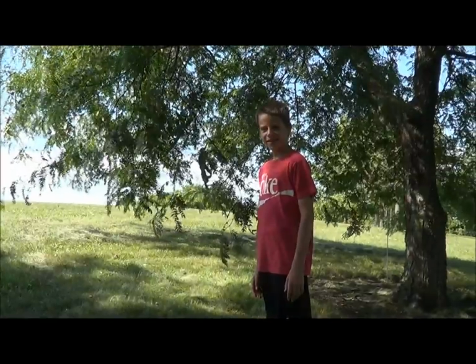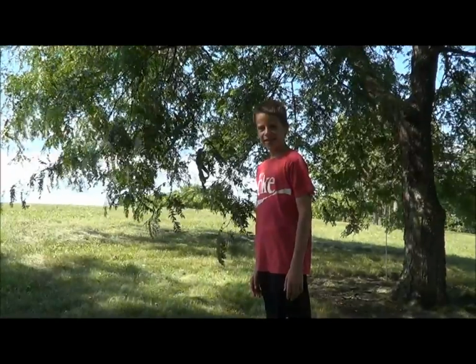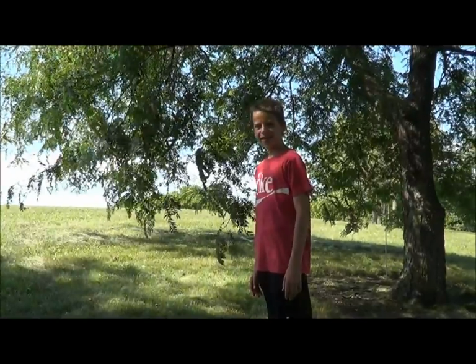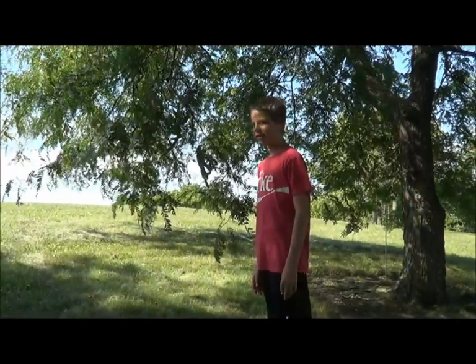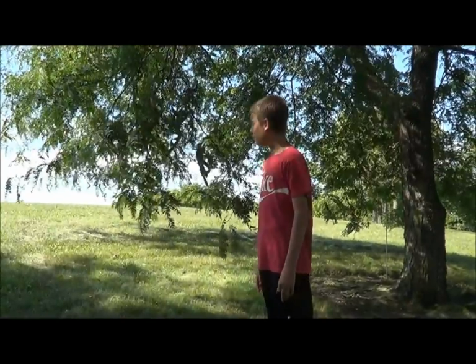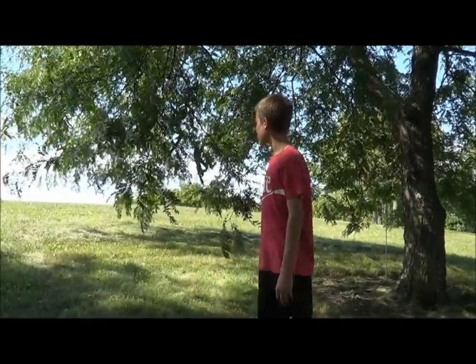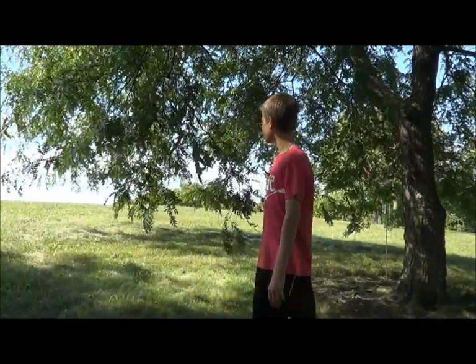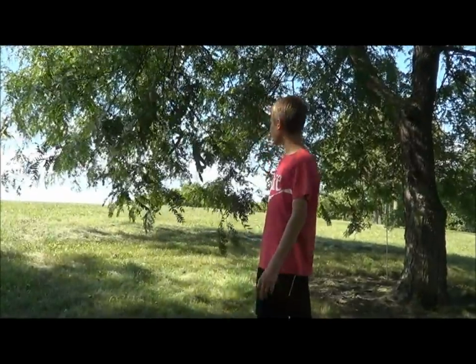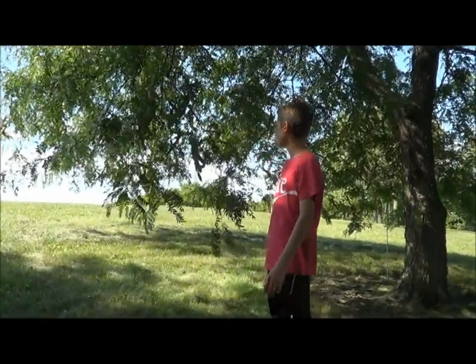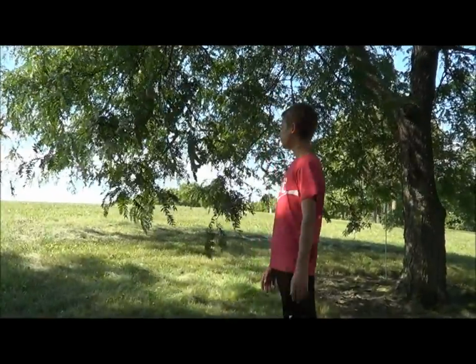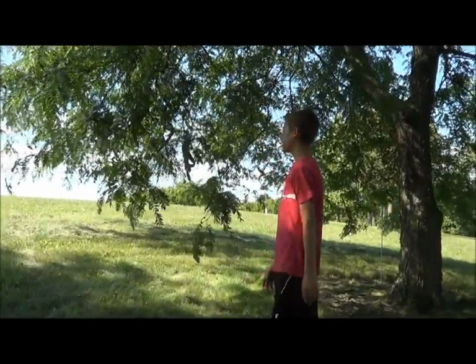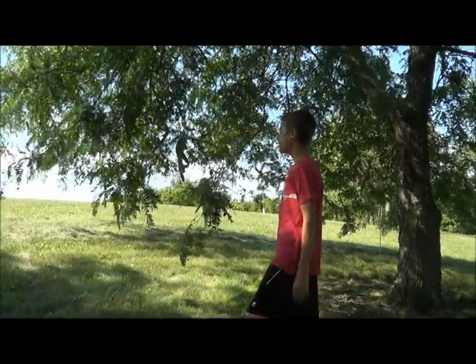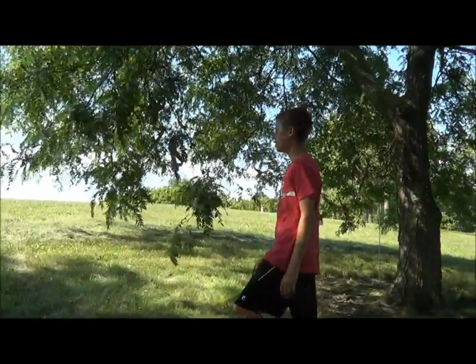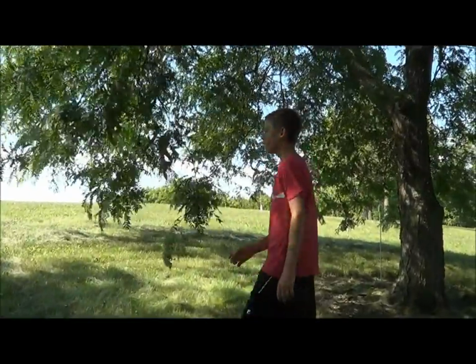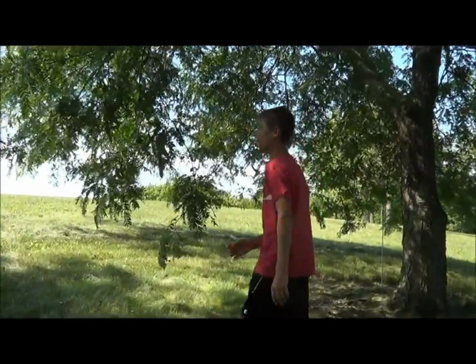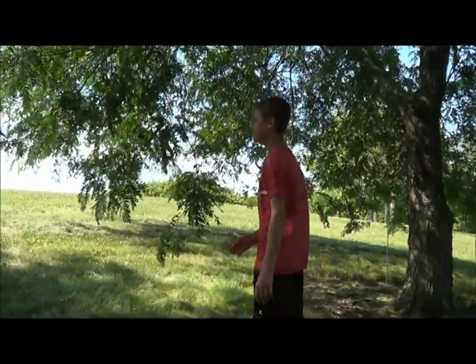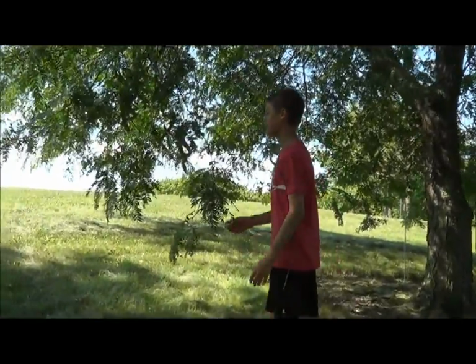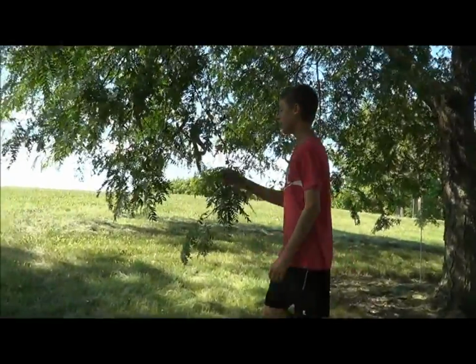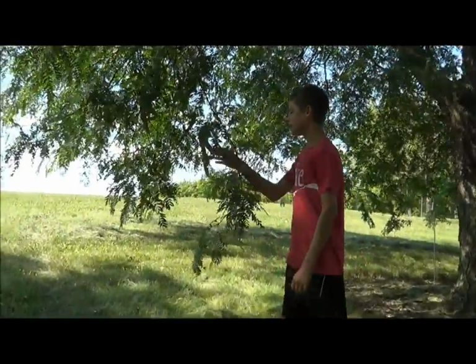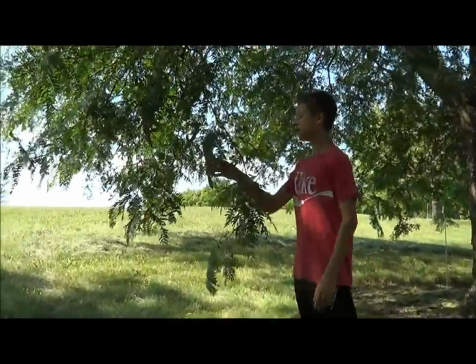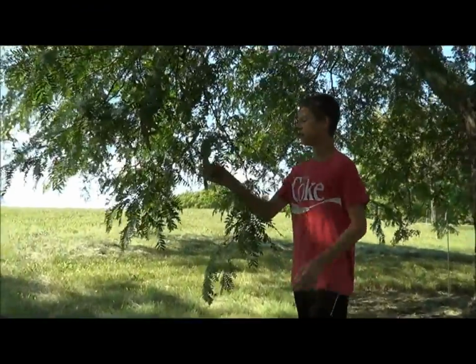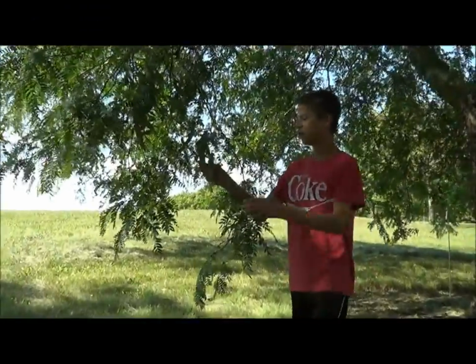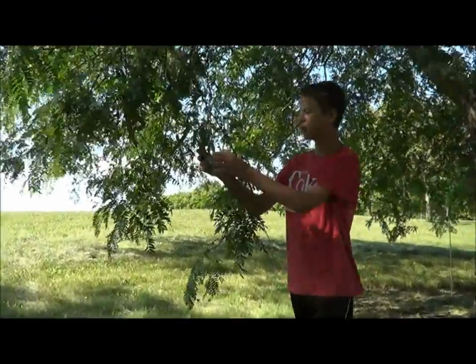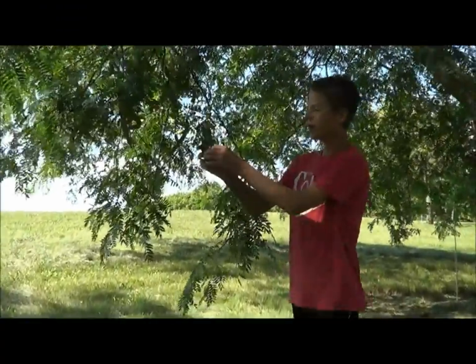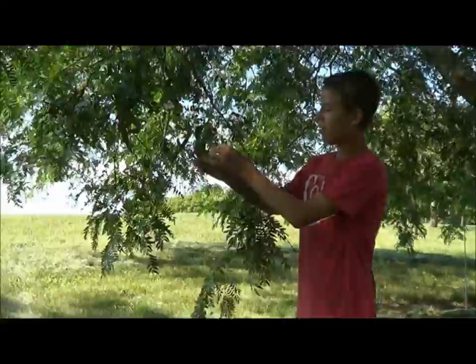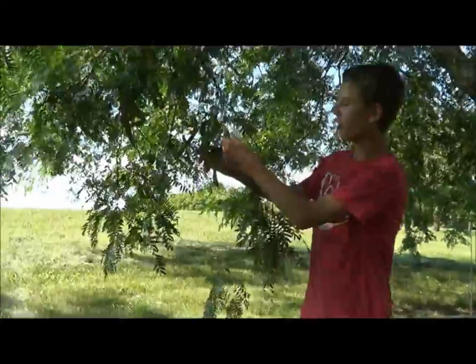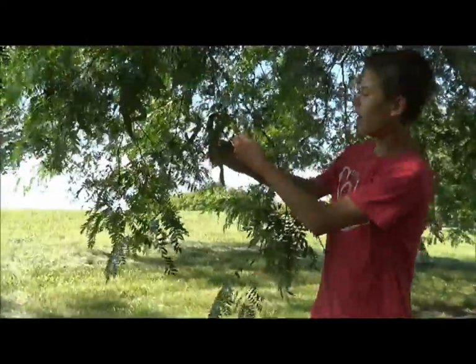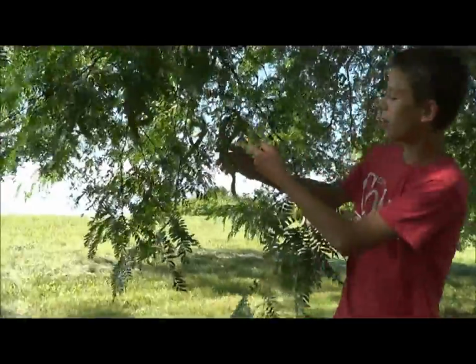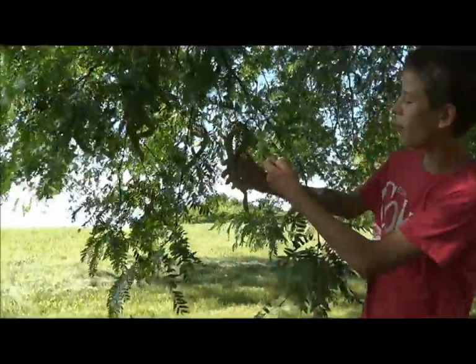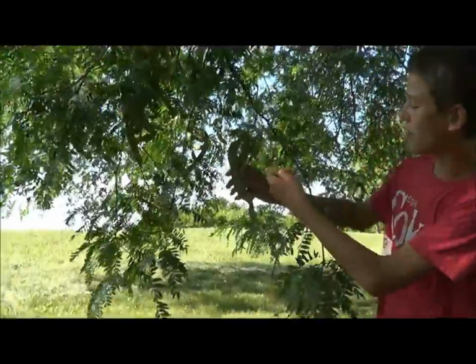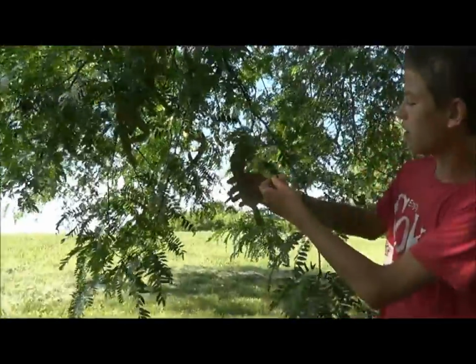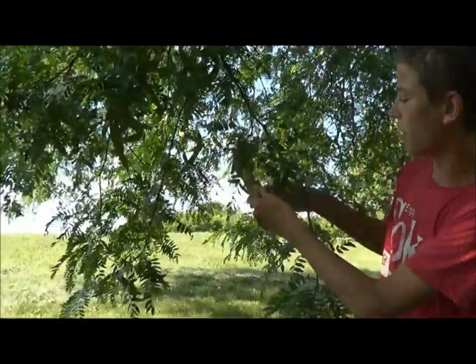Hey guys, welcome to Zep Collector 98 and today I'm going to show you the honey locust tree.